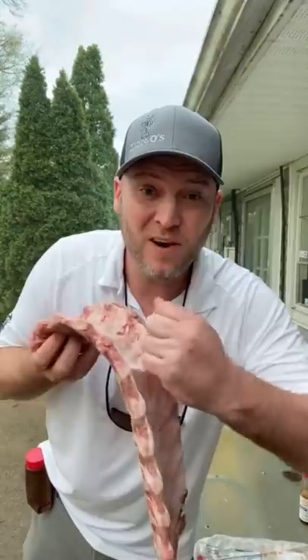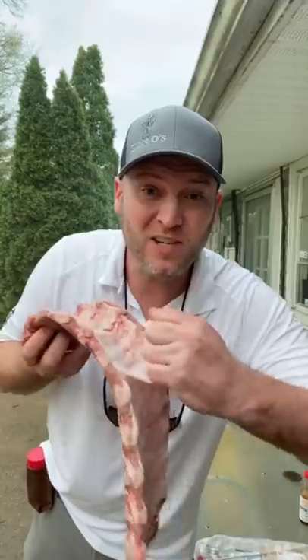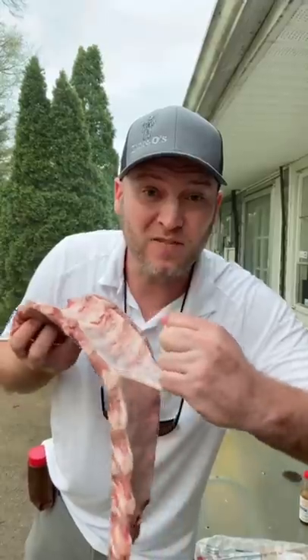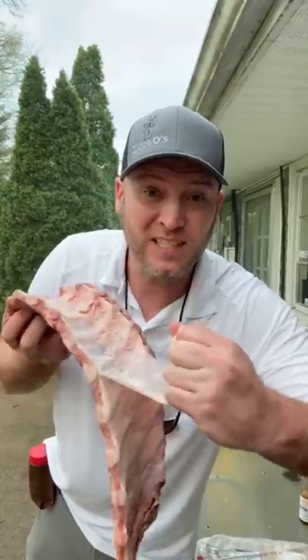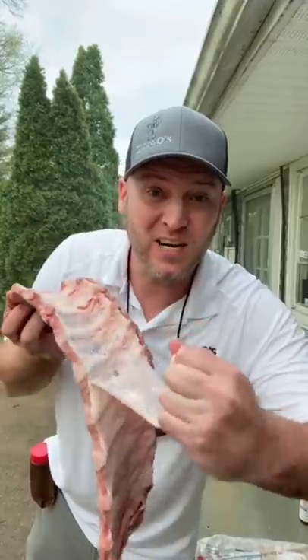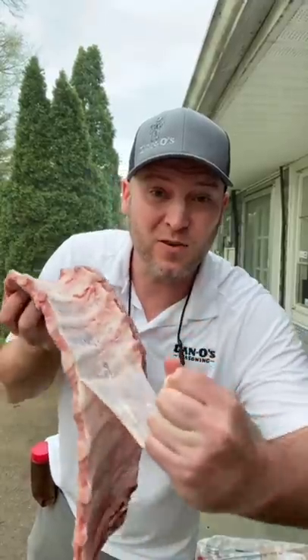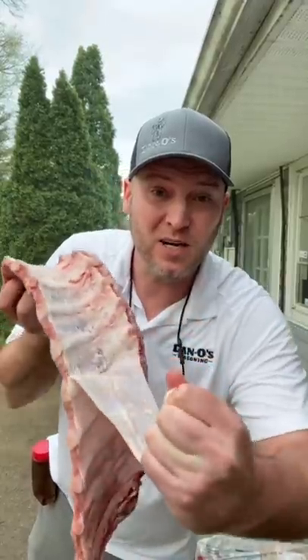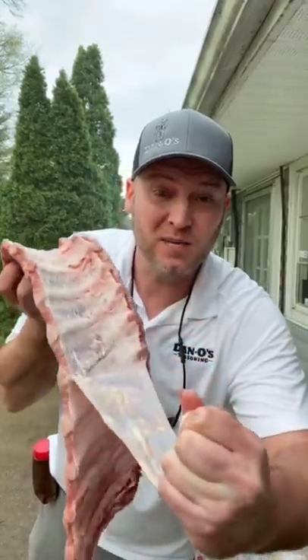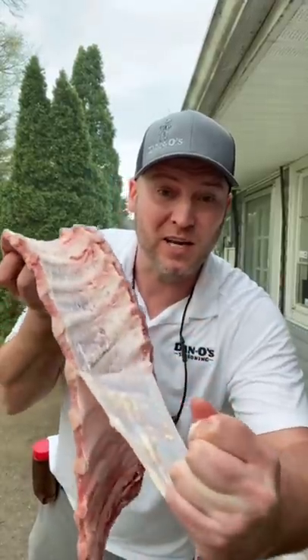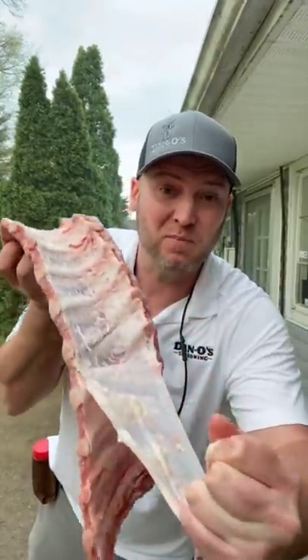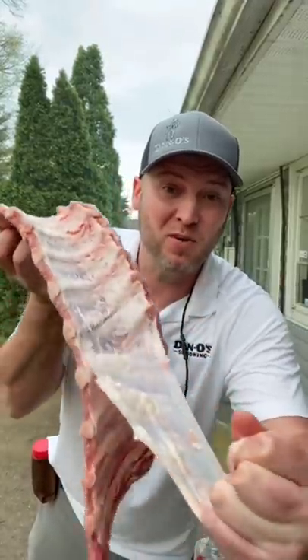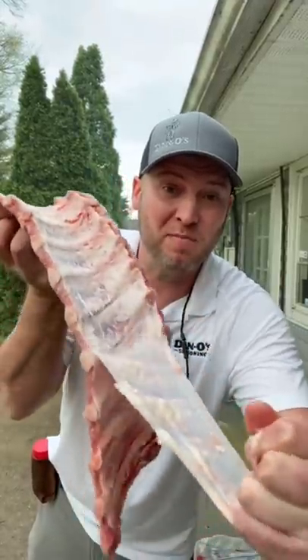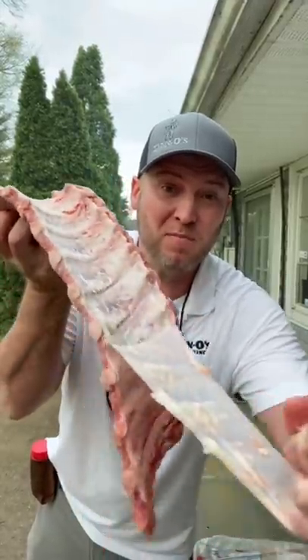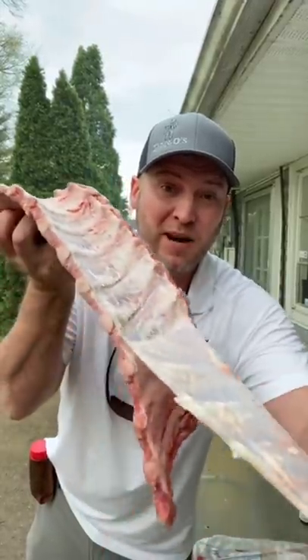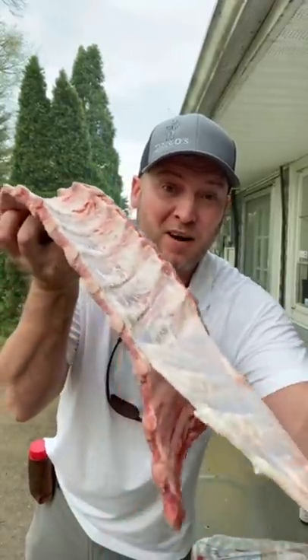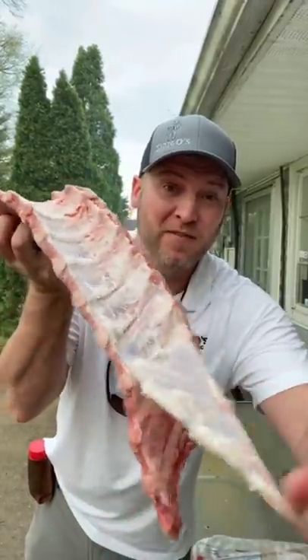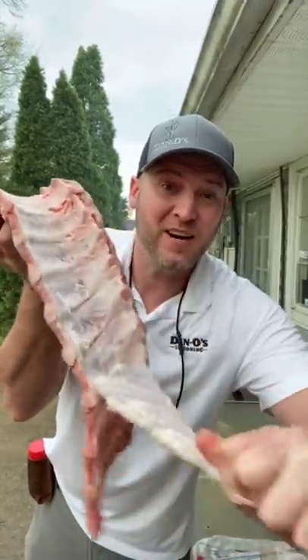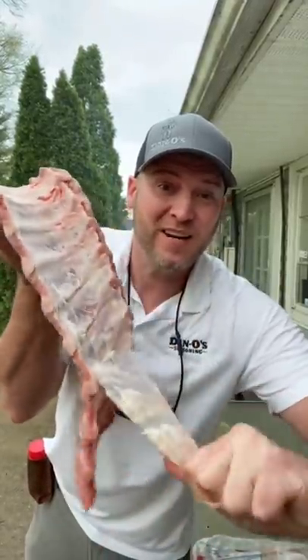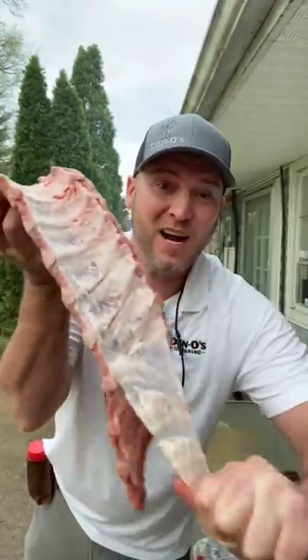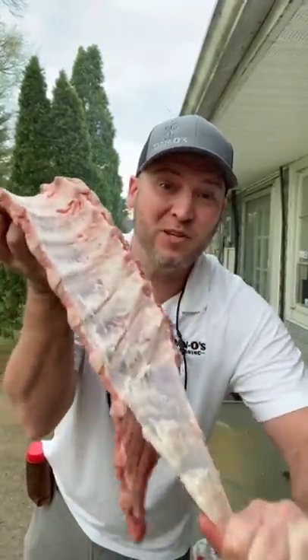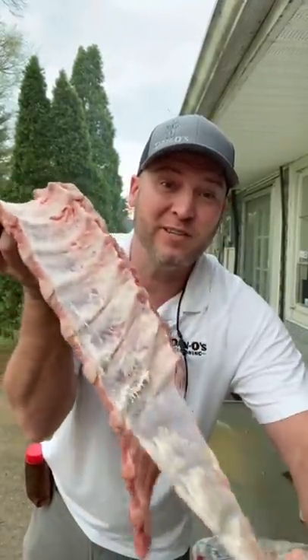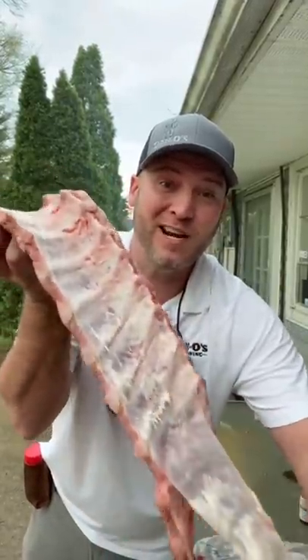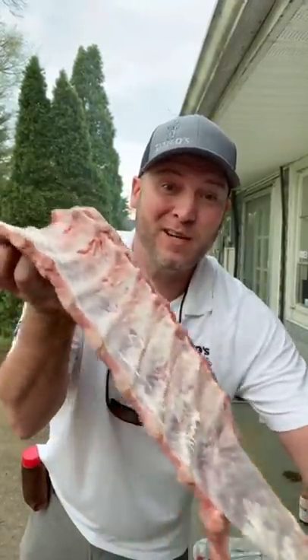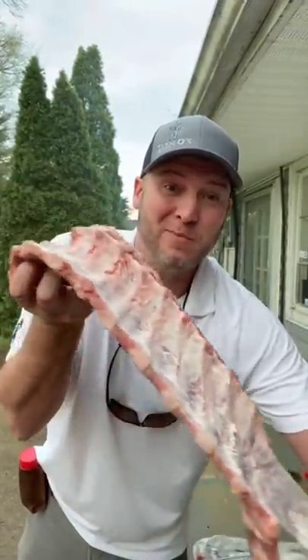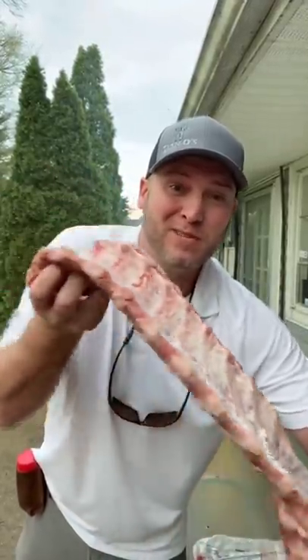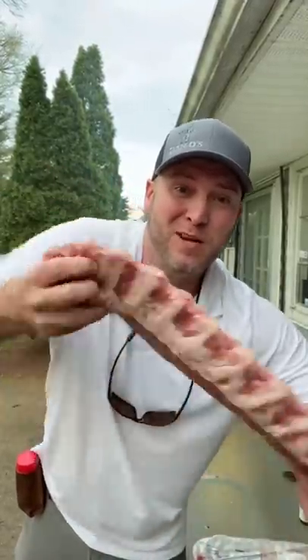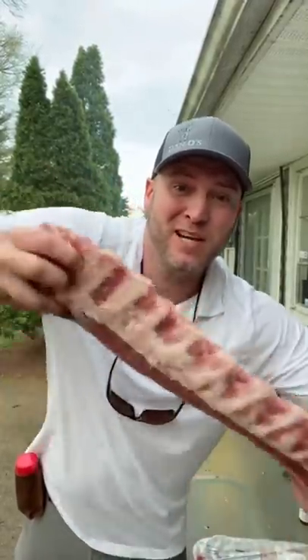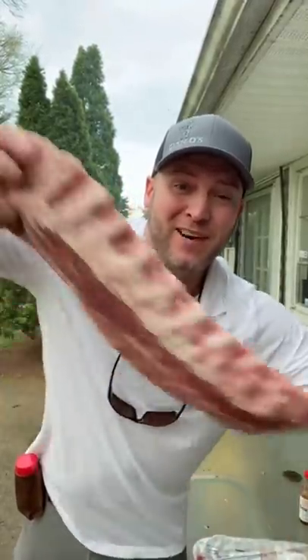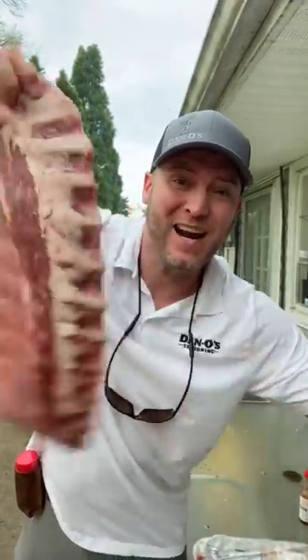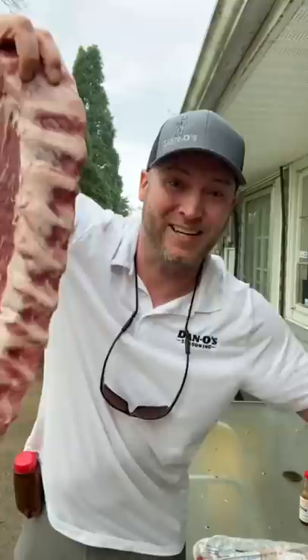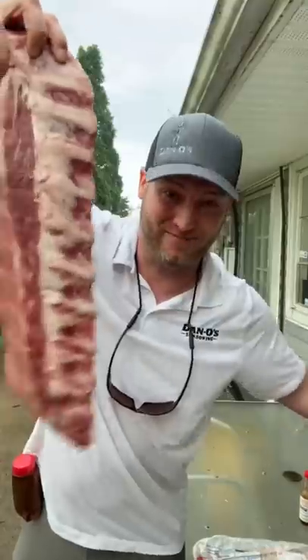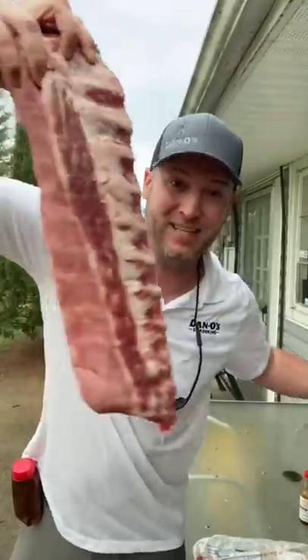First off, let's get our ribs and pull that membrane off there. Now I'm going to show you how to make the best ribs you ever had. Let's go.